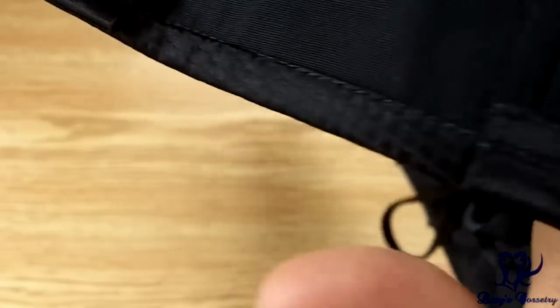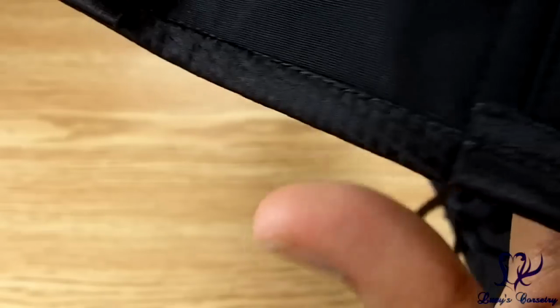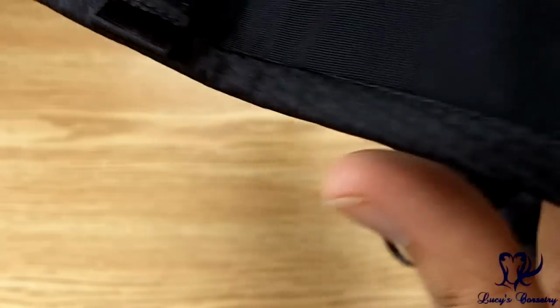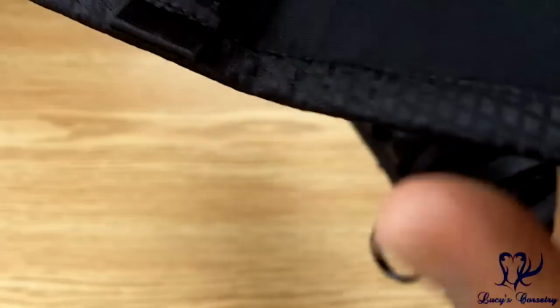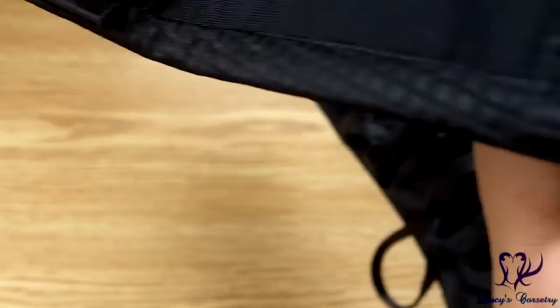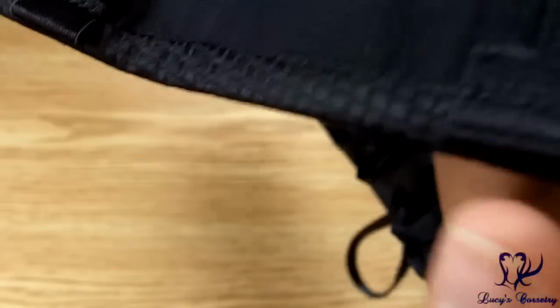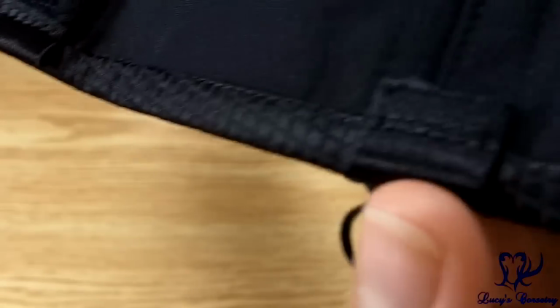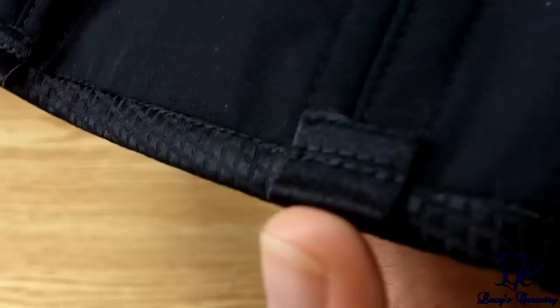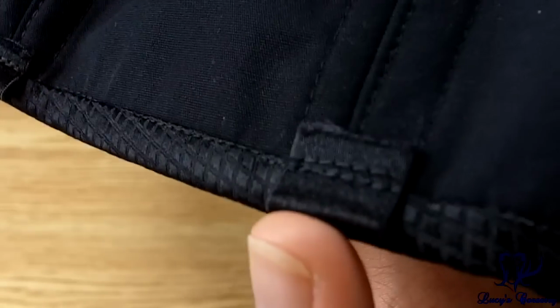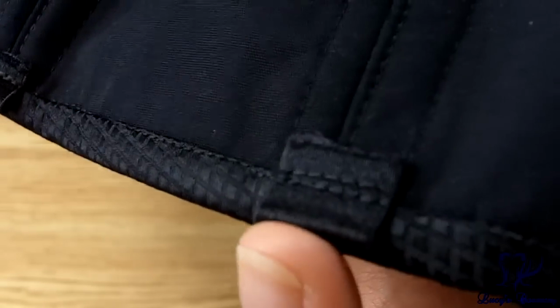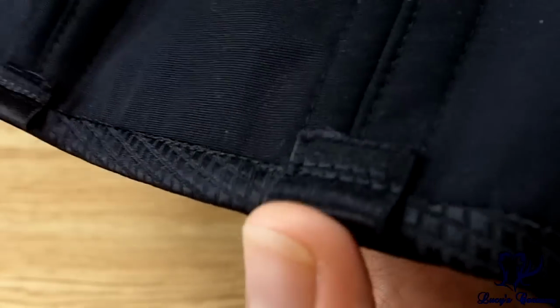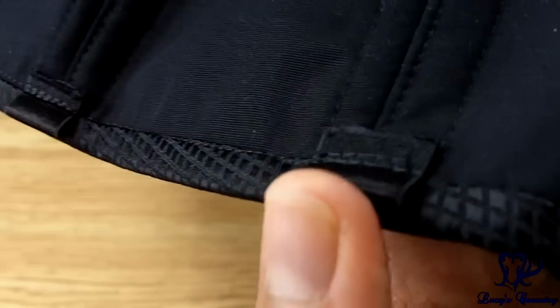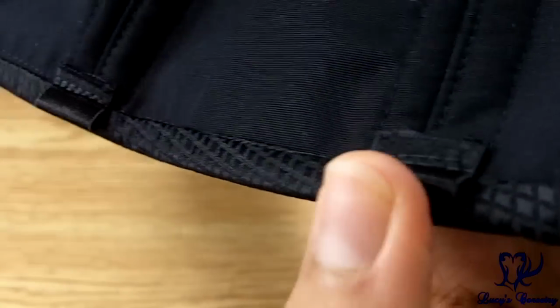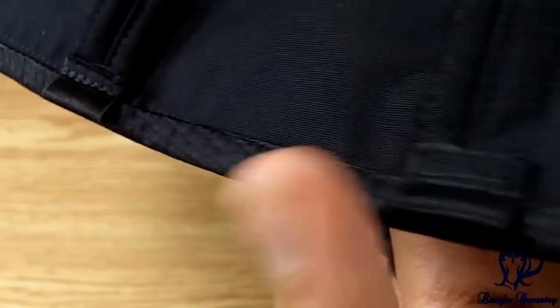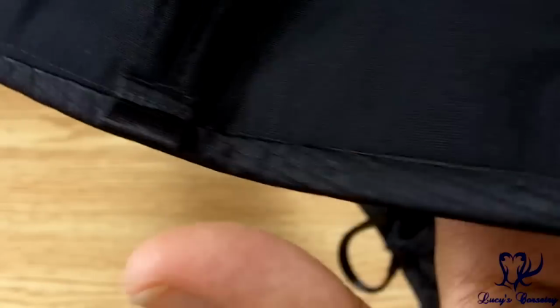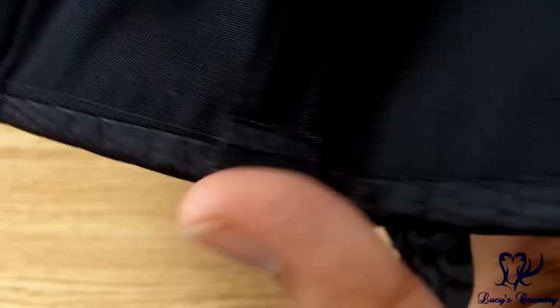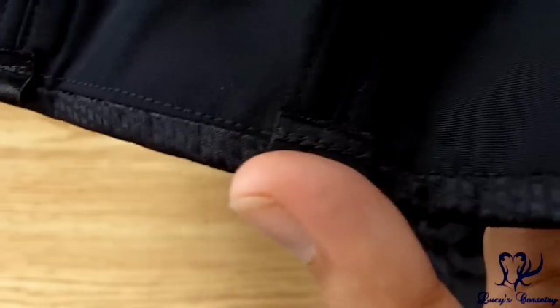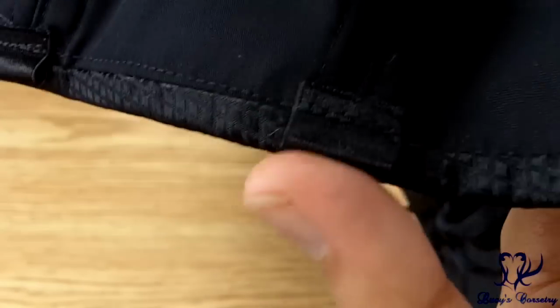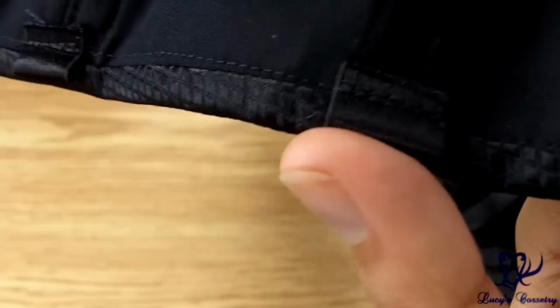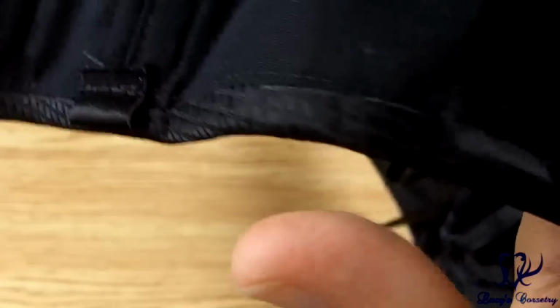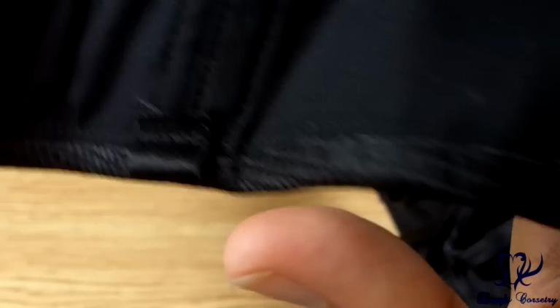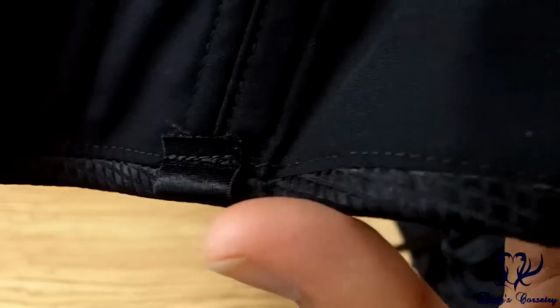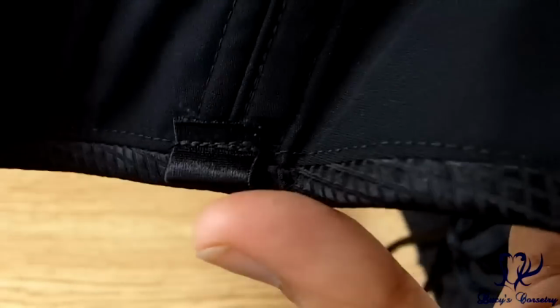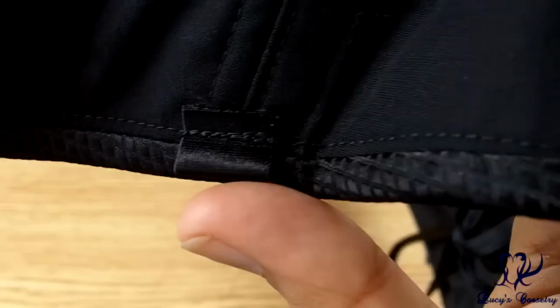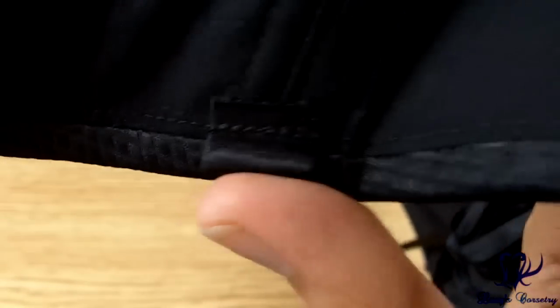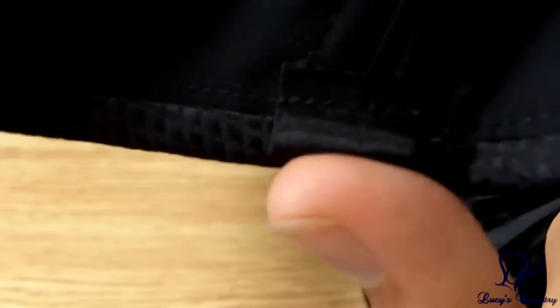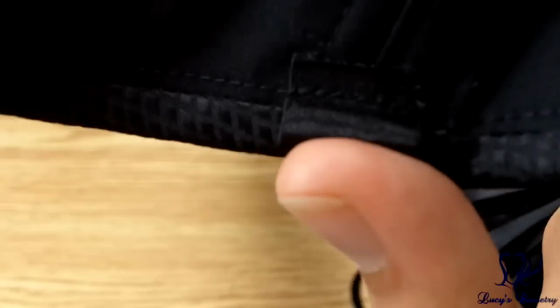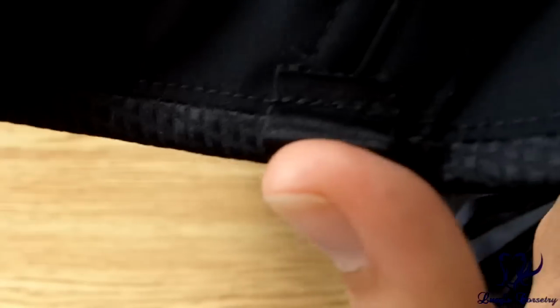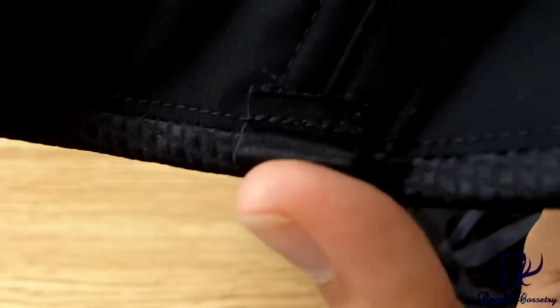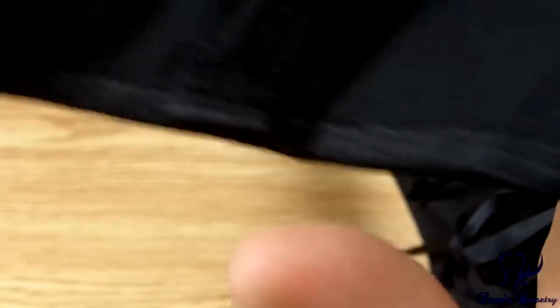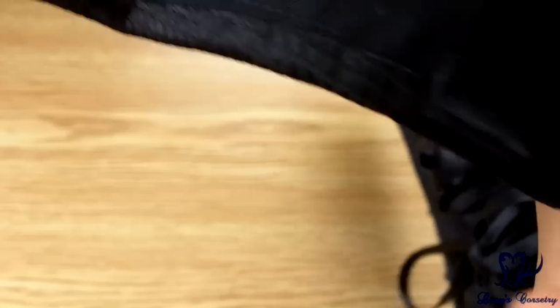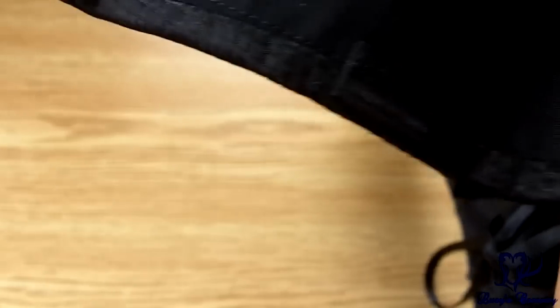This also comes with four garter tabs on each side for a total of eight.